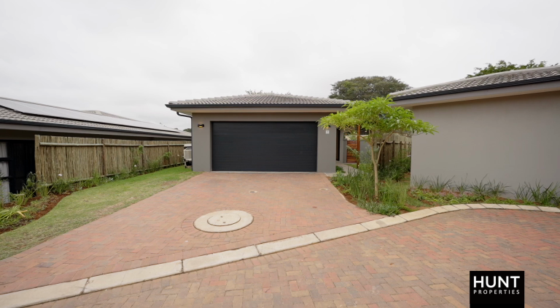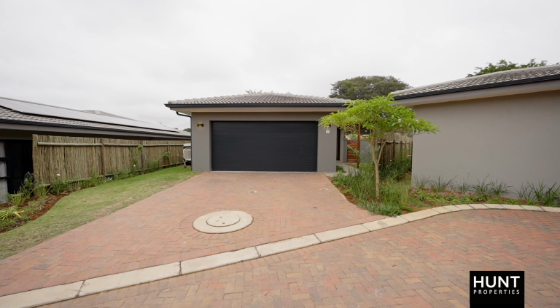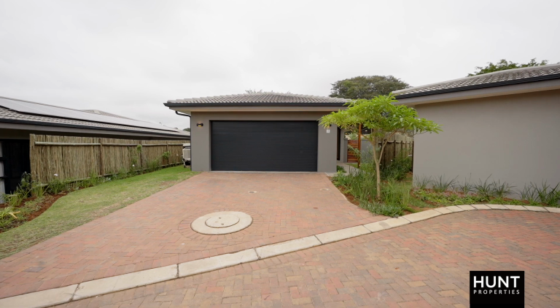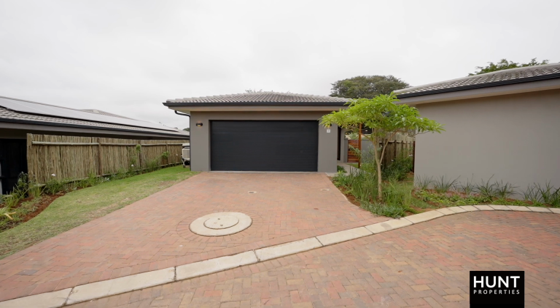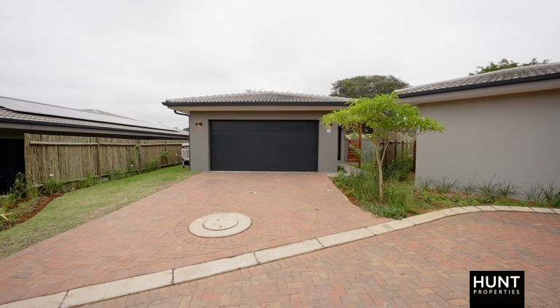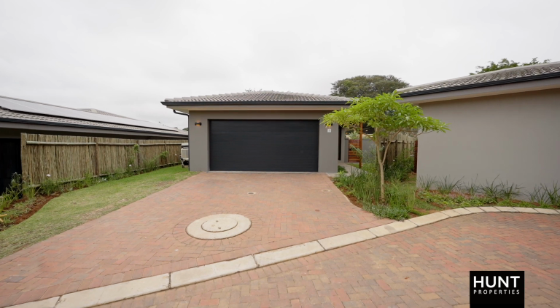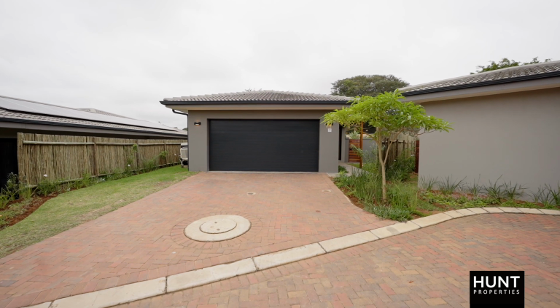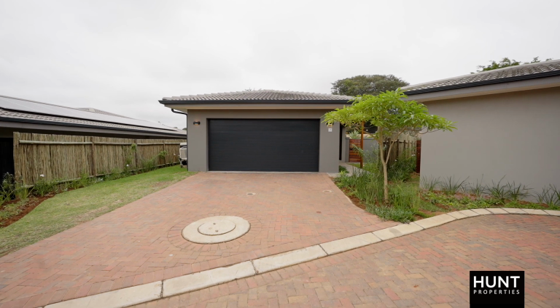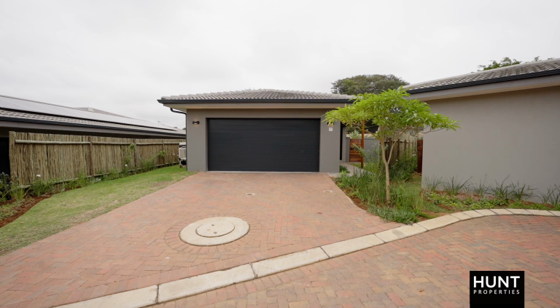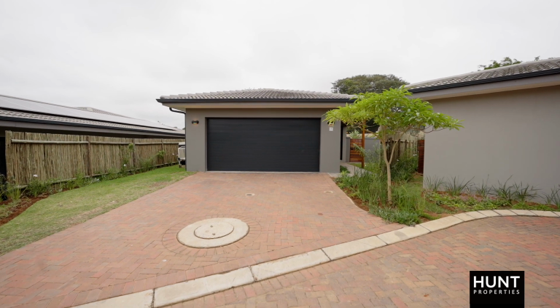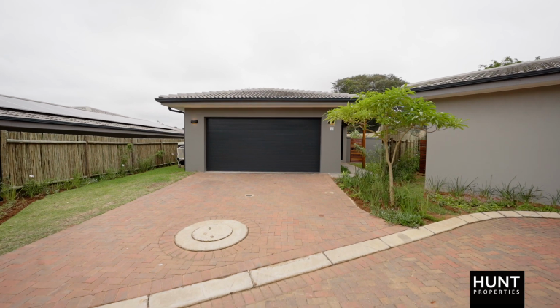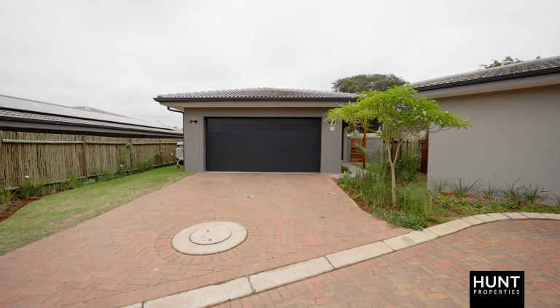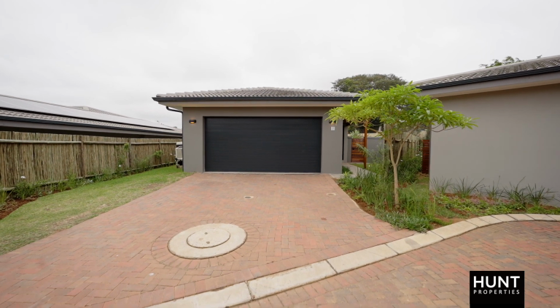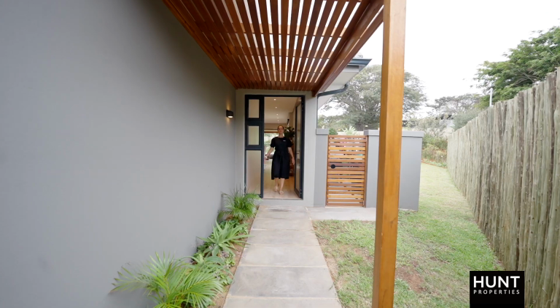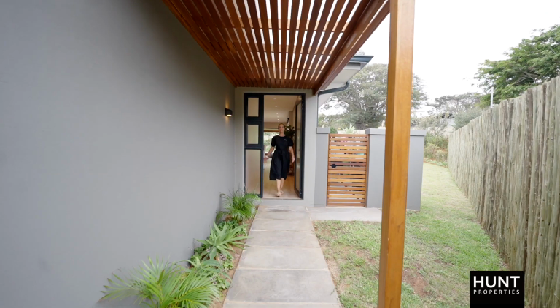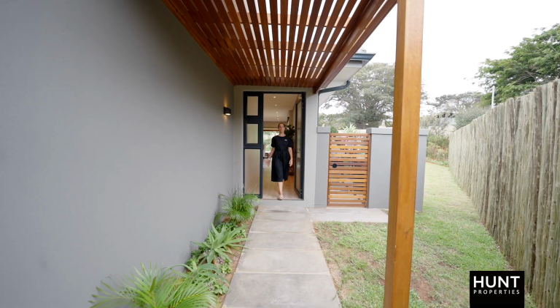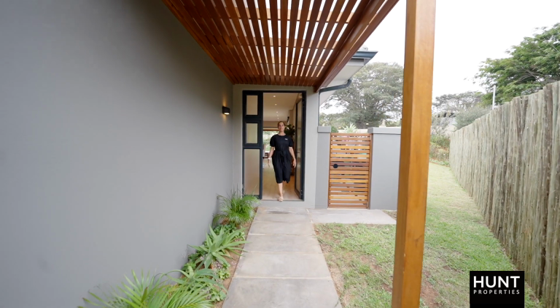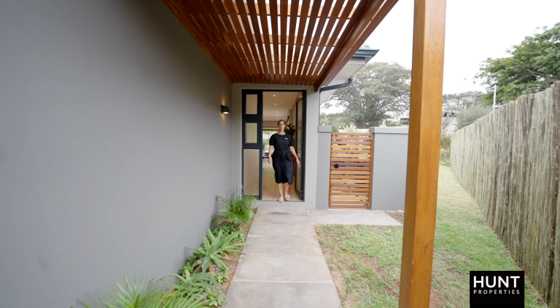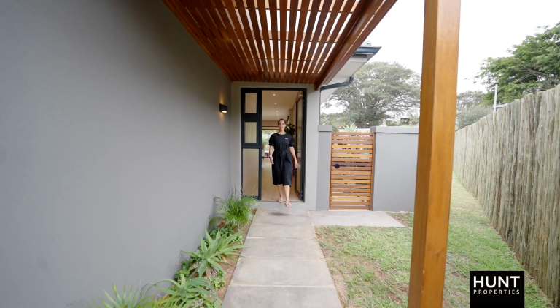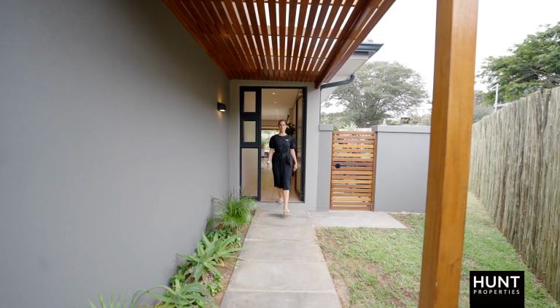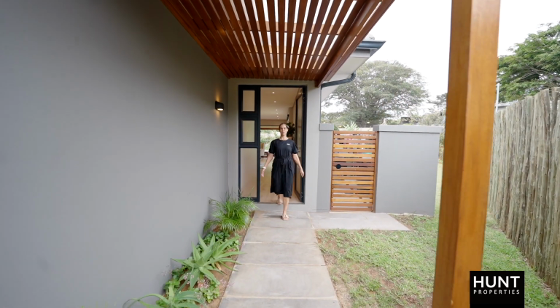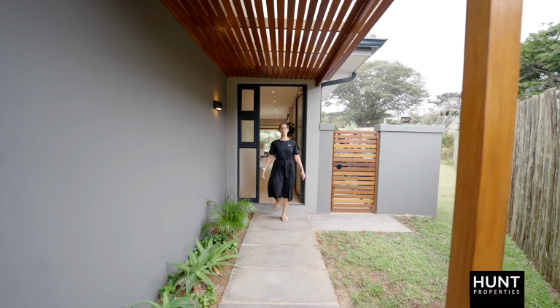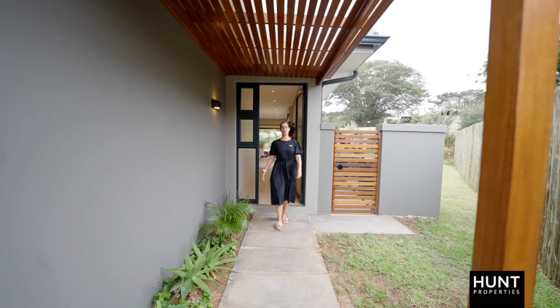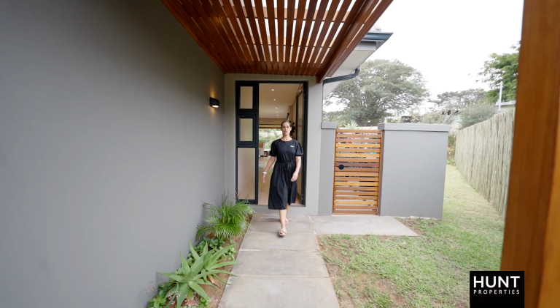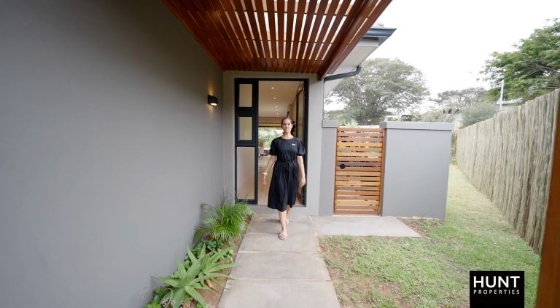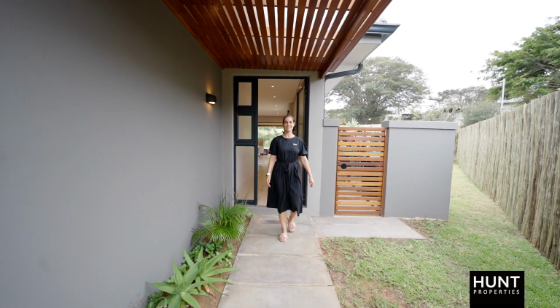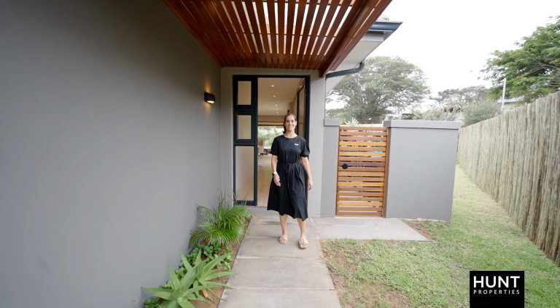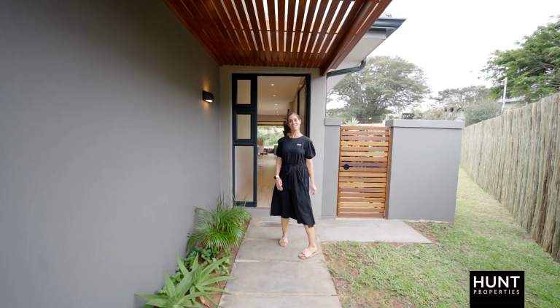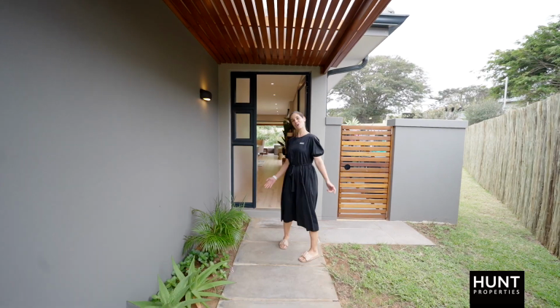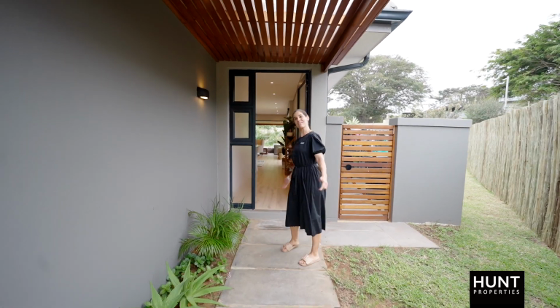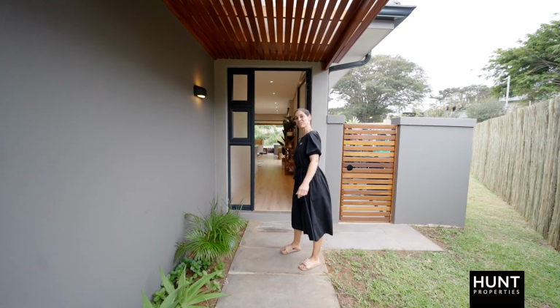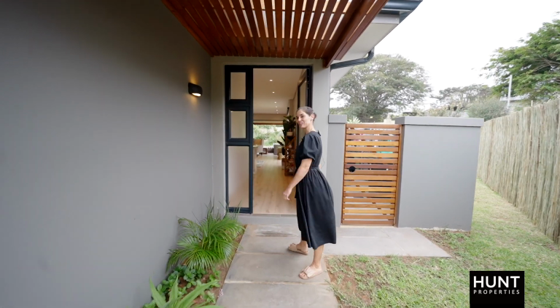Hi, I'm Janine from Hun Properties. Welcome to Seven Pelican Place, Brettonwood Coastal Estate. Let's go have a look.